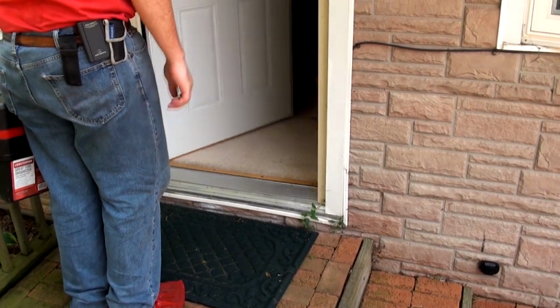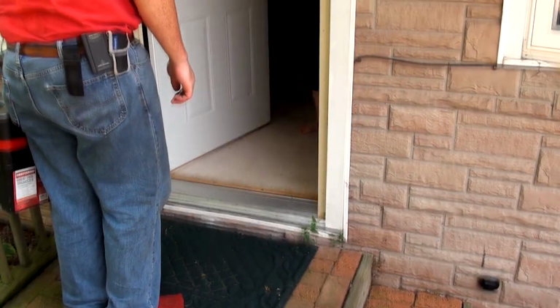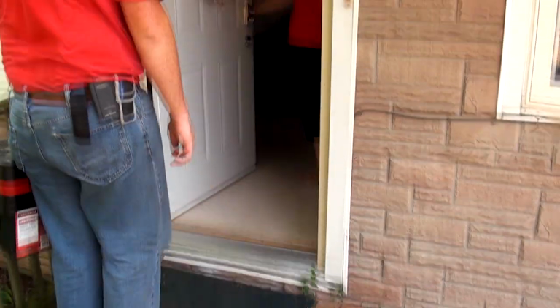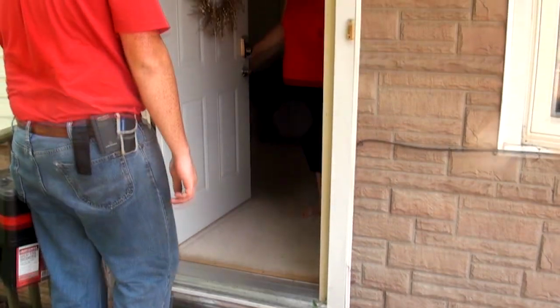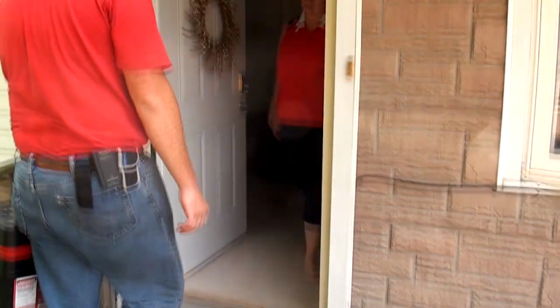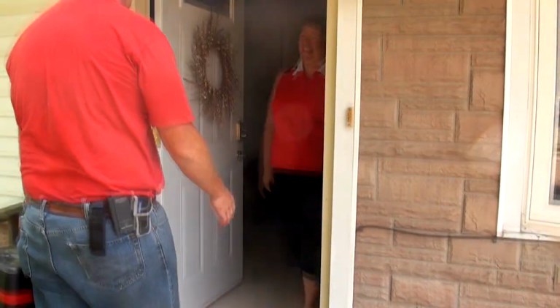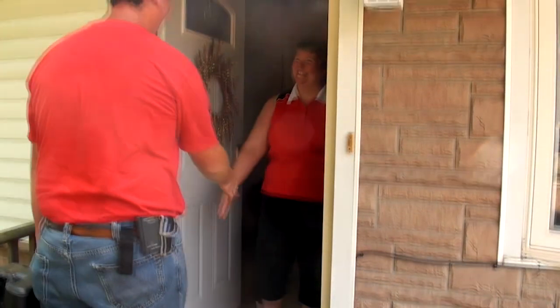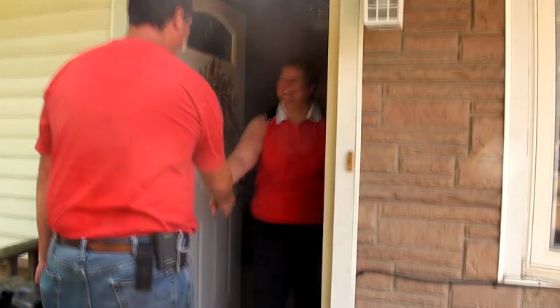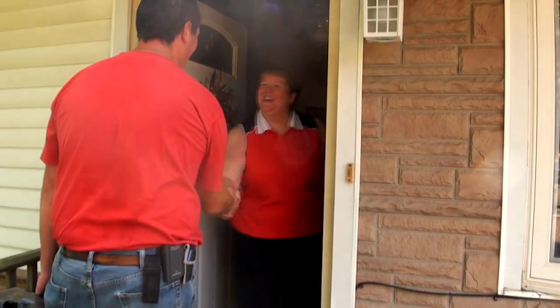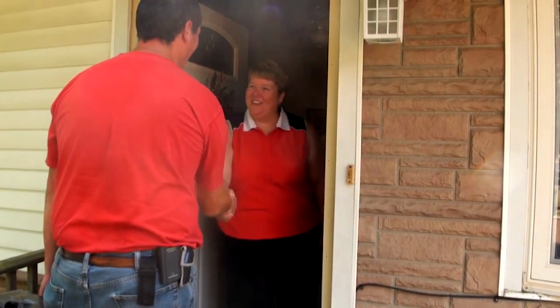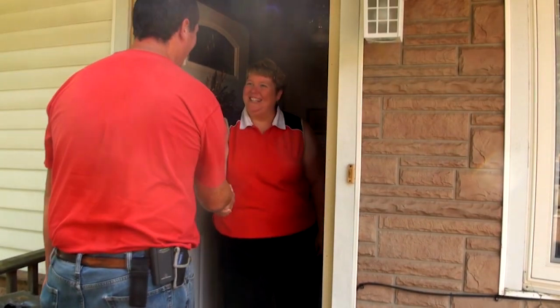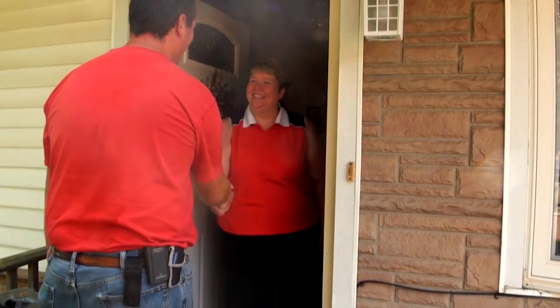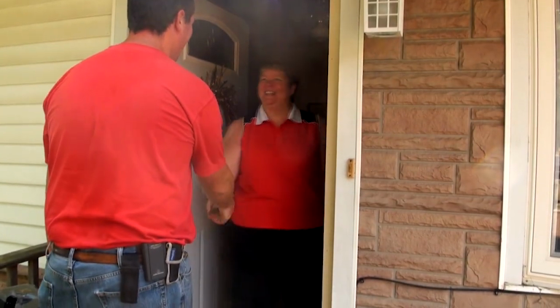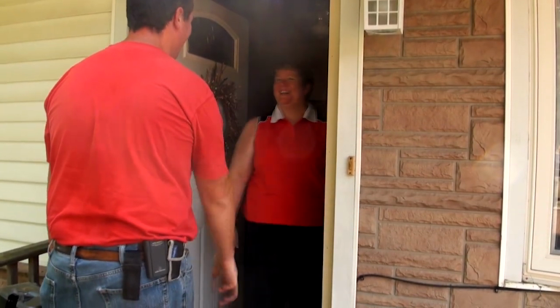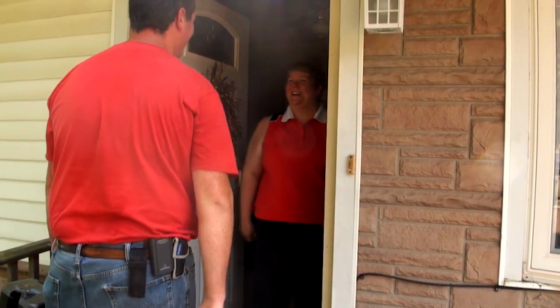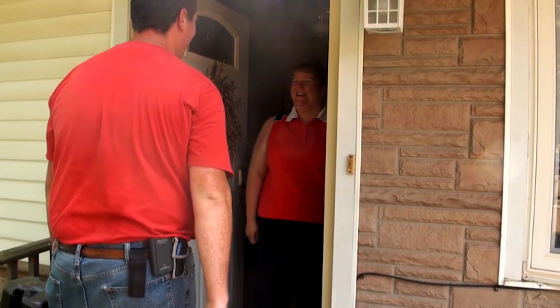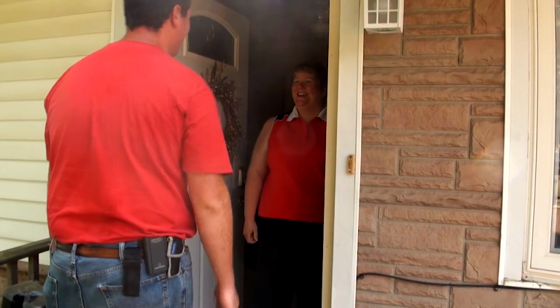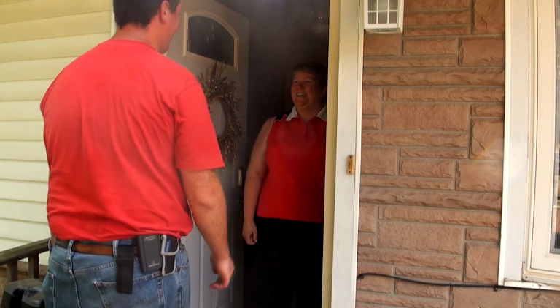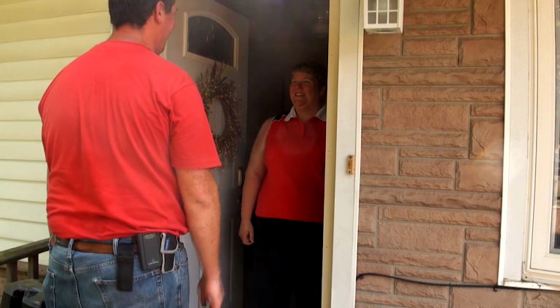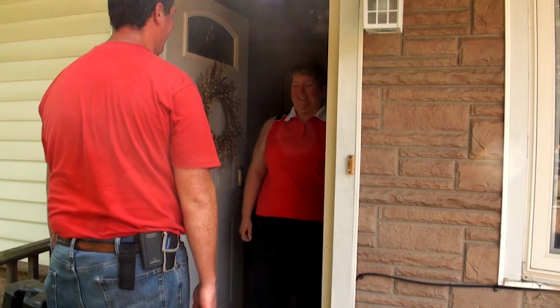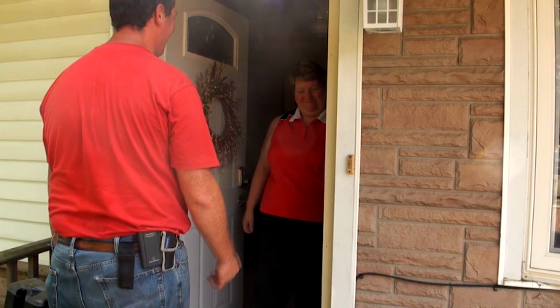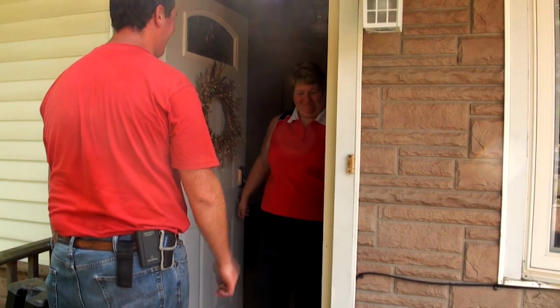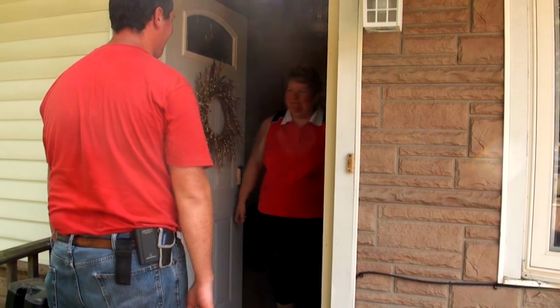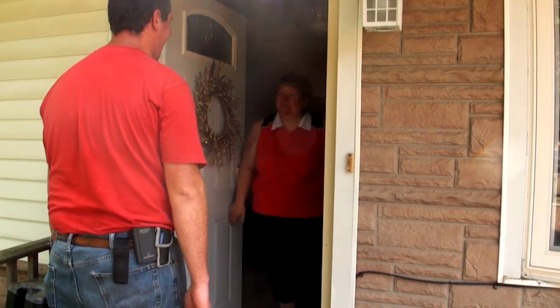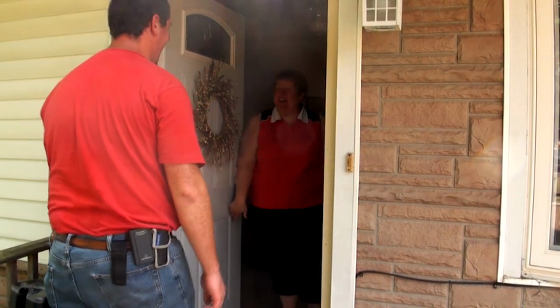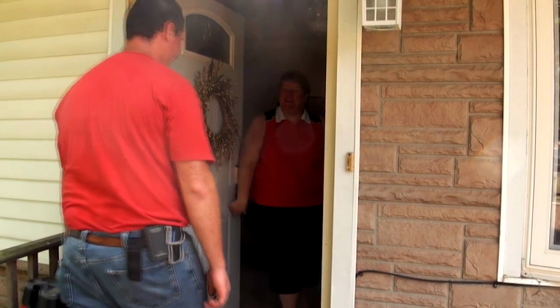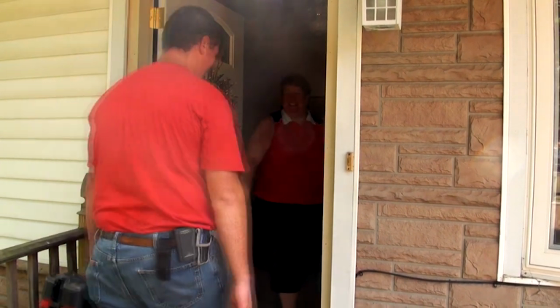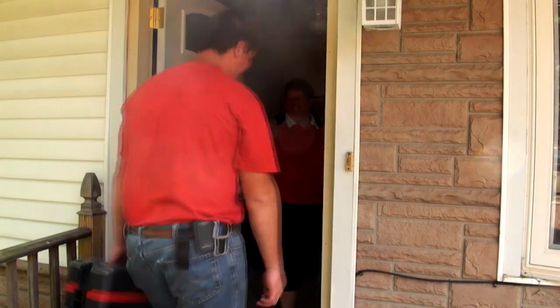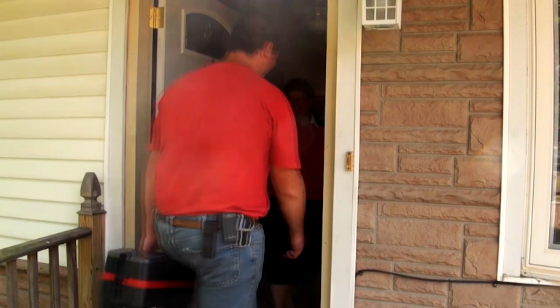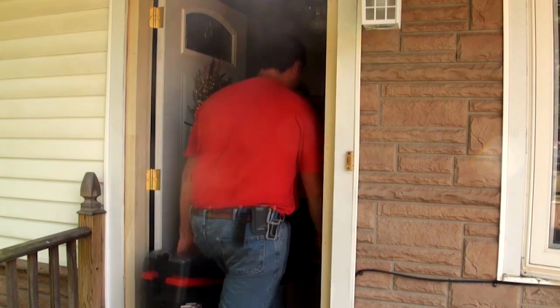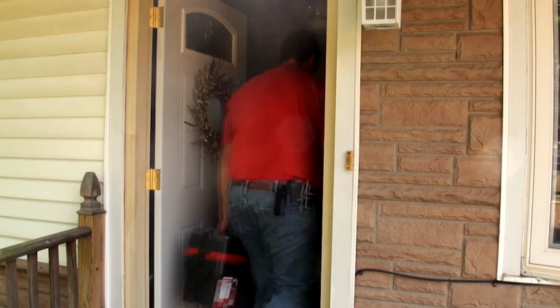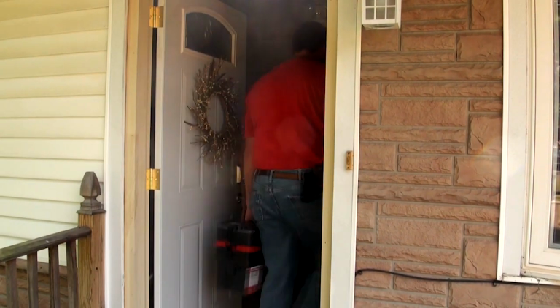Hi Mrs. Stump! Hi! How are you doing today? Great! Hey I'm Eric Heggenorth, Ed's Heating and Cooling, here to do your tune-up today! Come on in! Thanks!